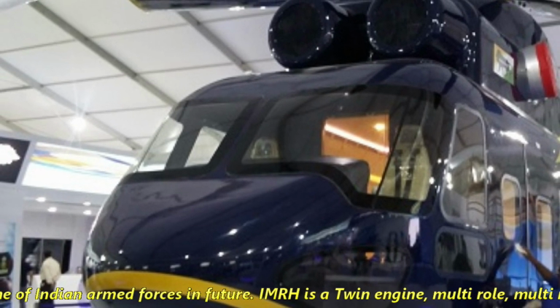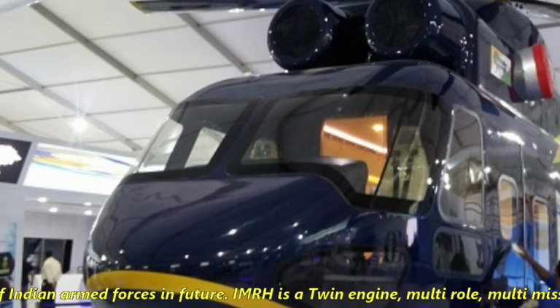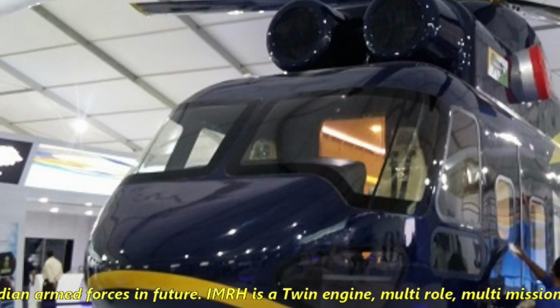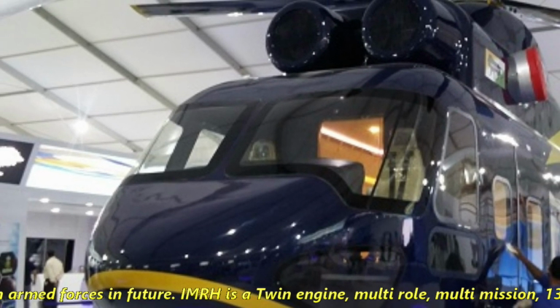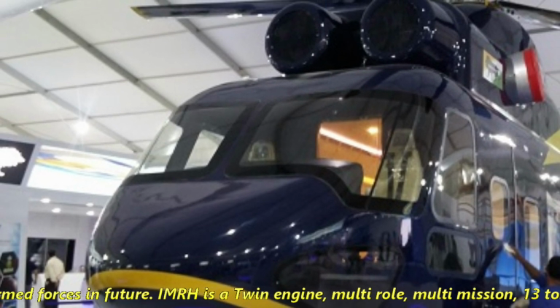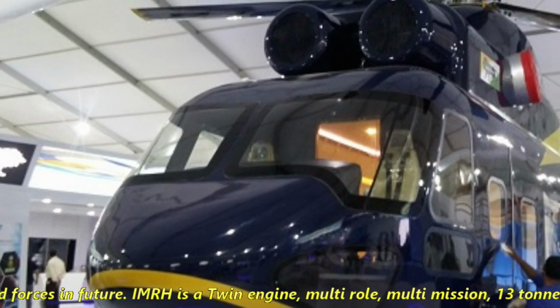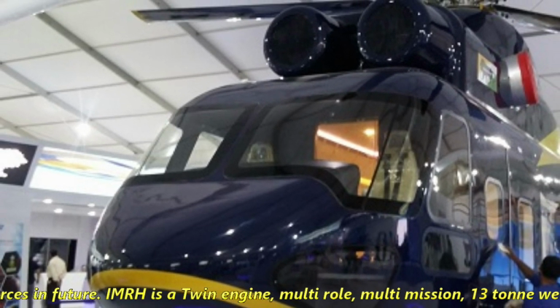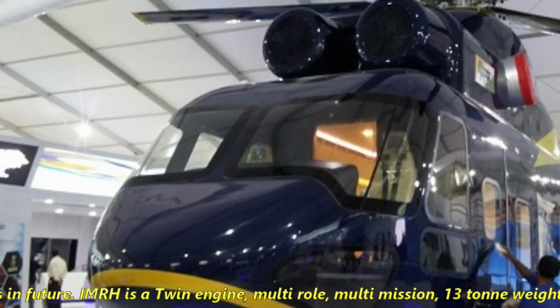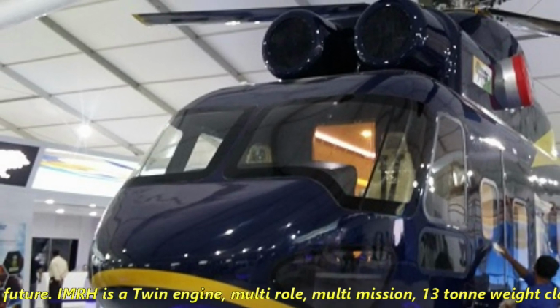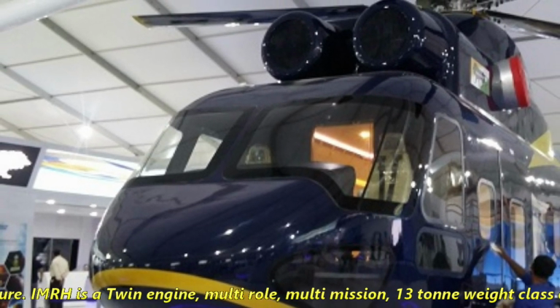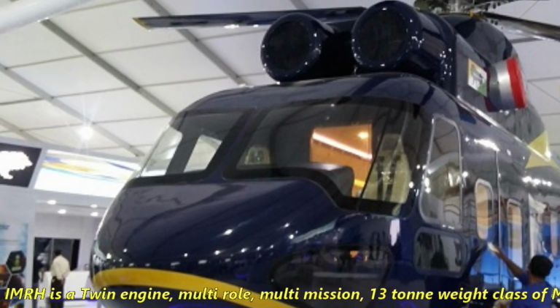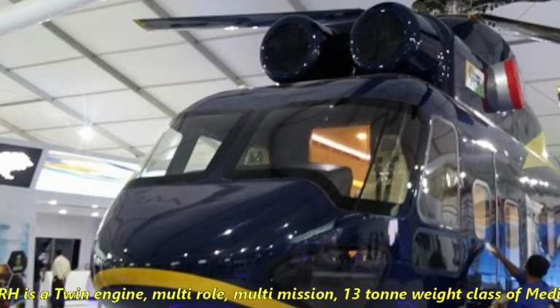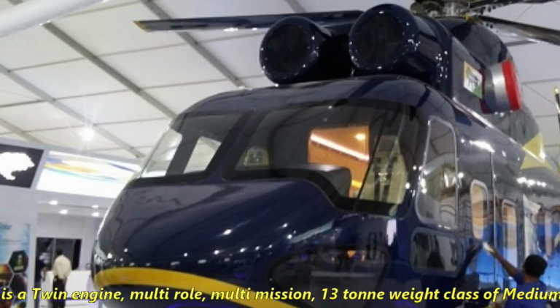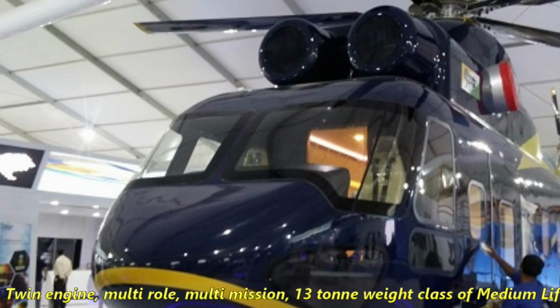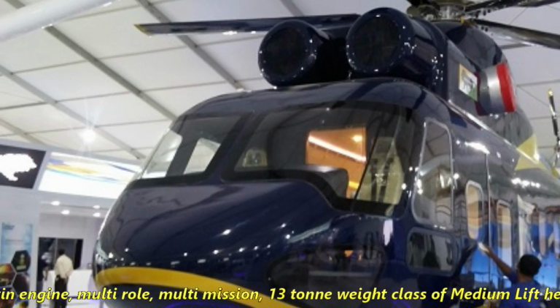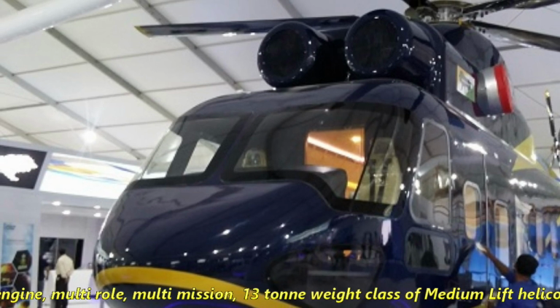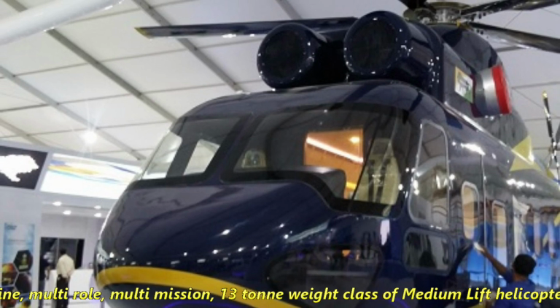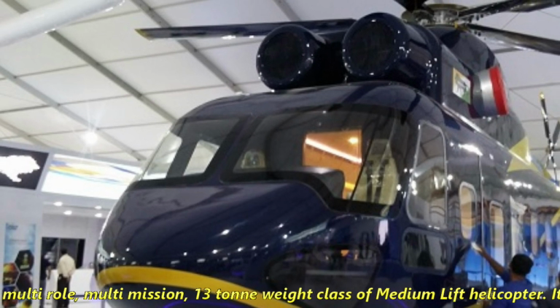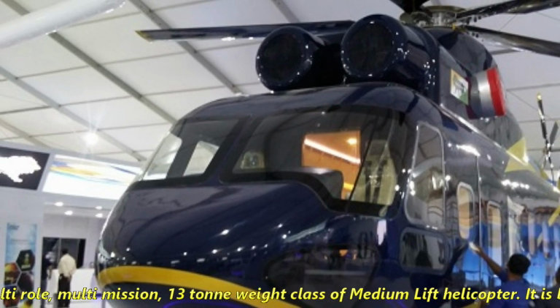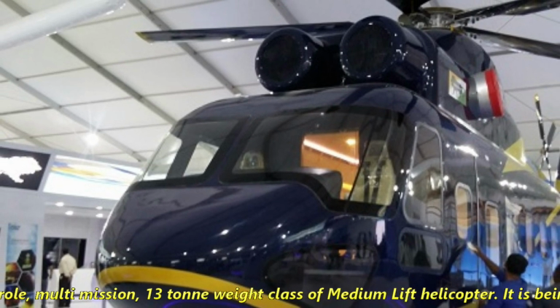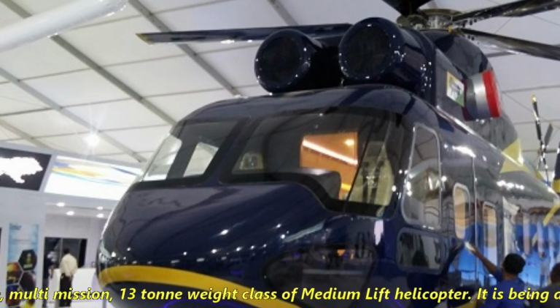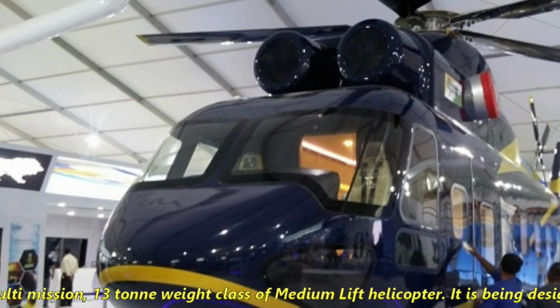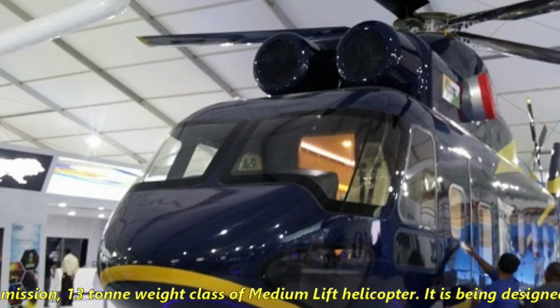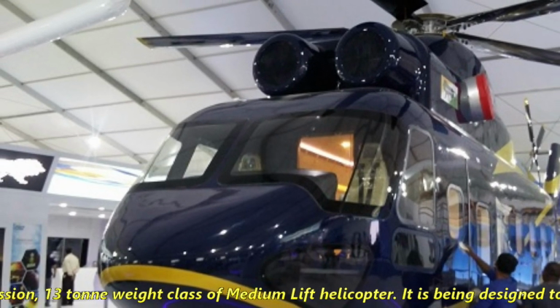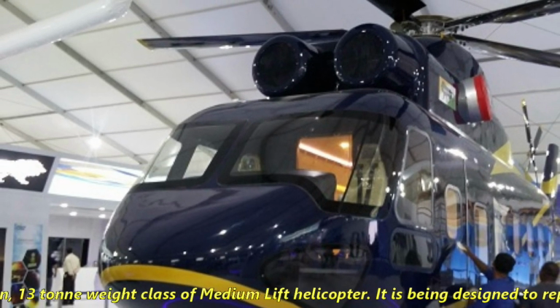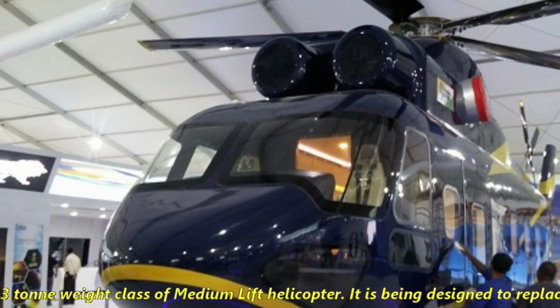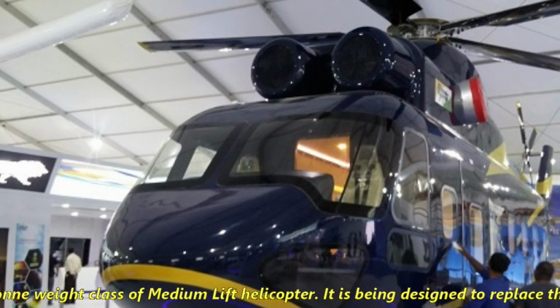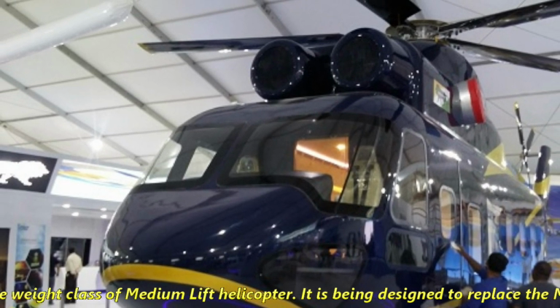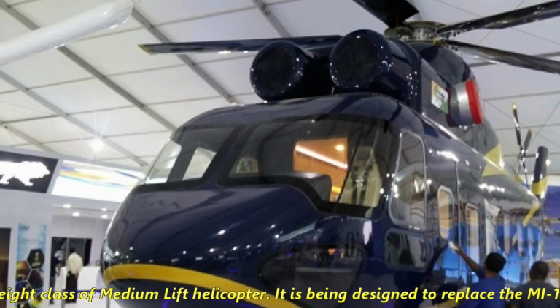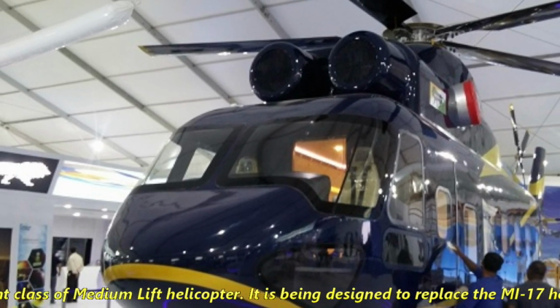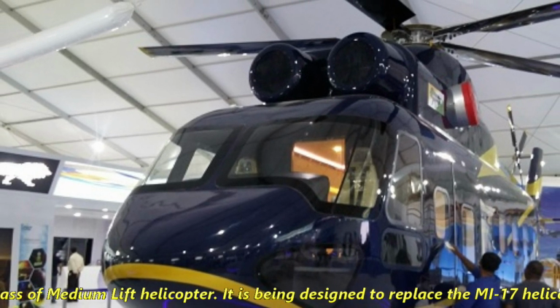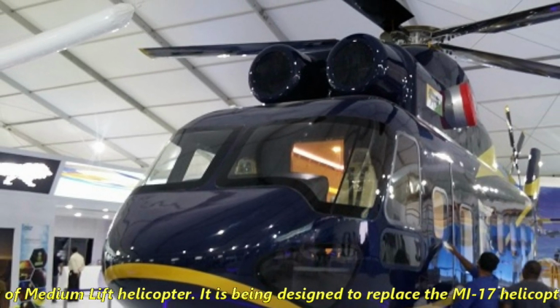IMRH is a twin-engine, multi-role, multi-mission, 13-ton weight class medium-lift helicopter.